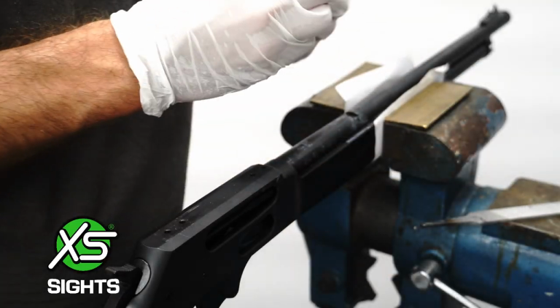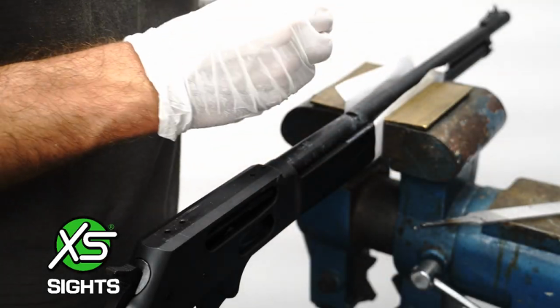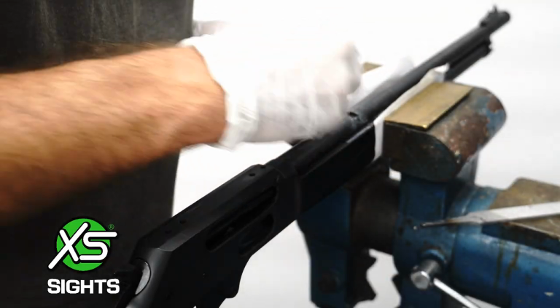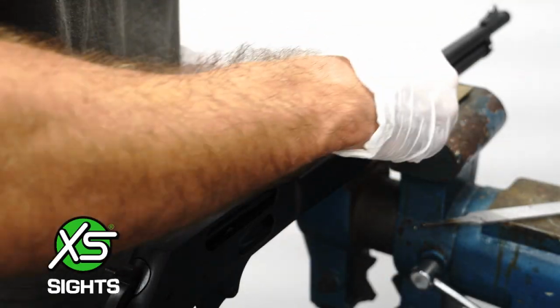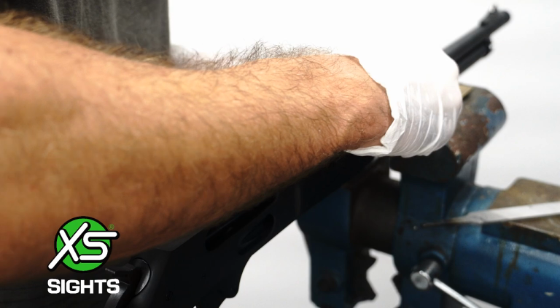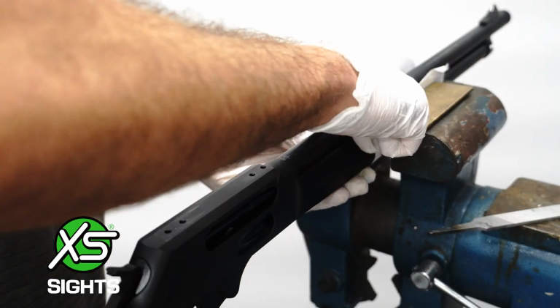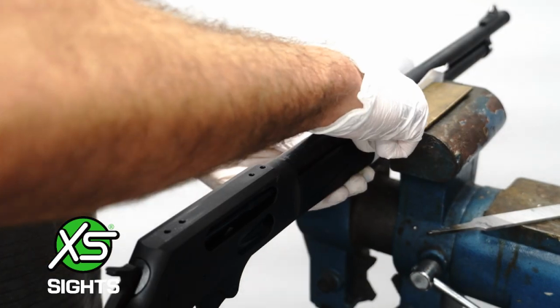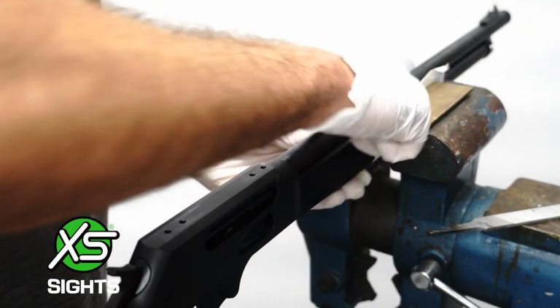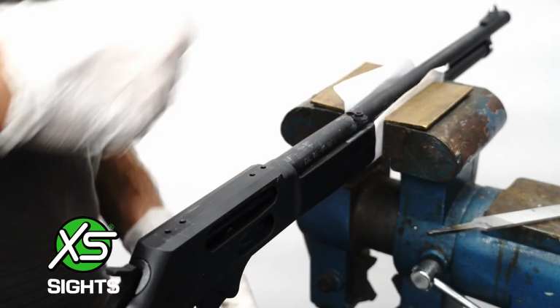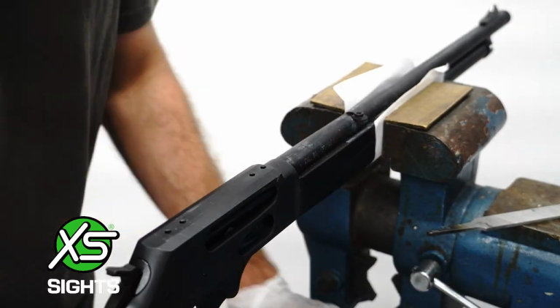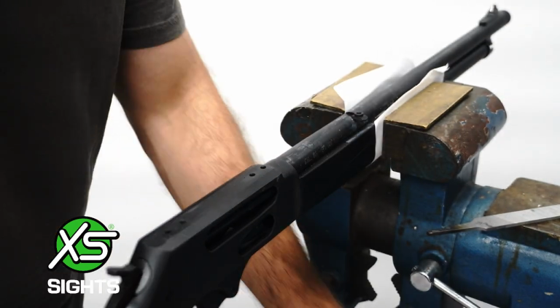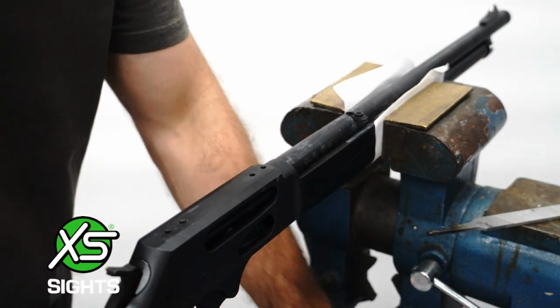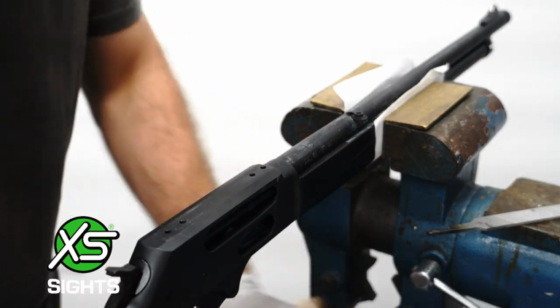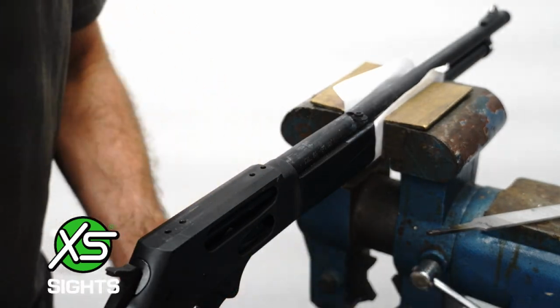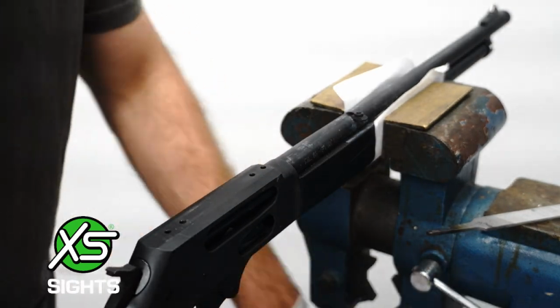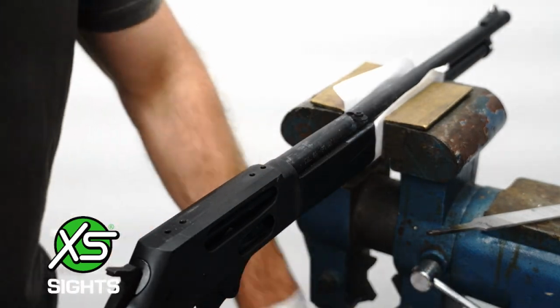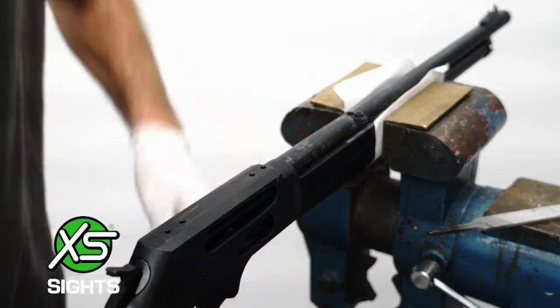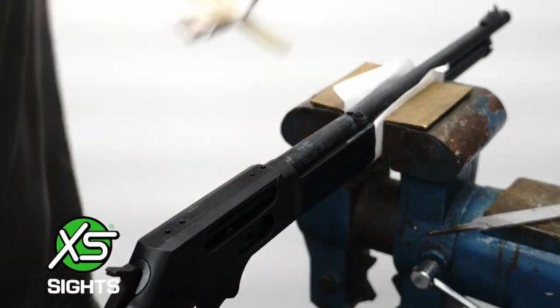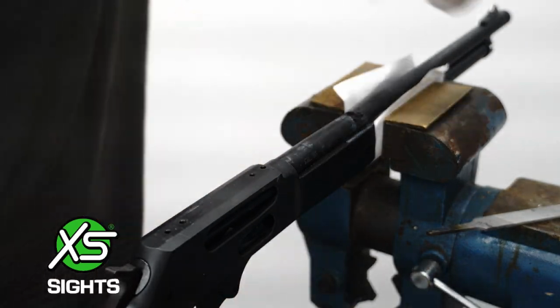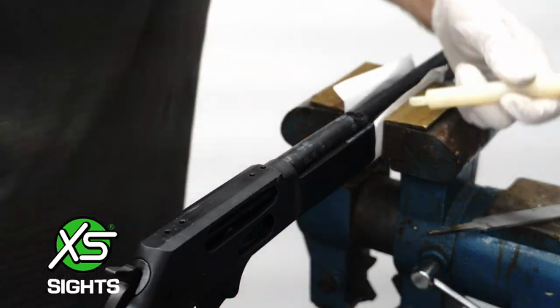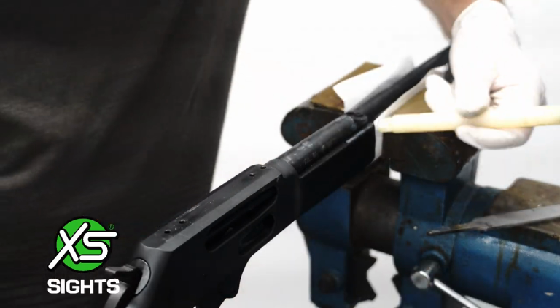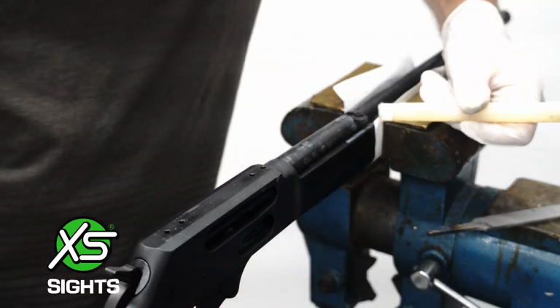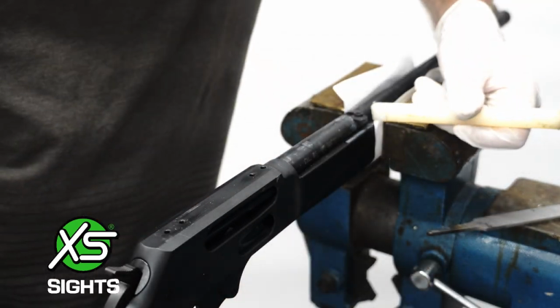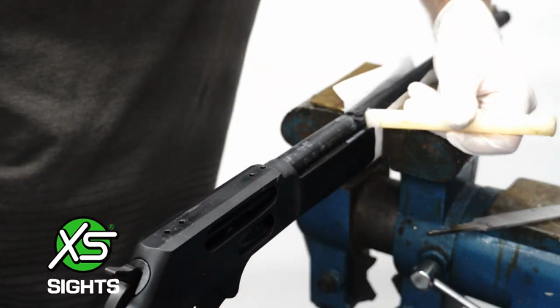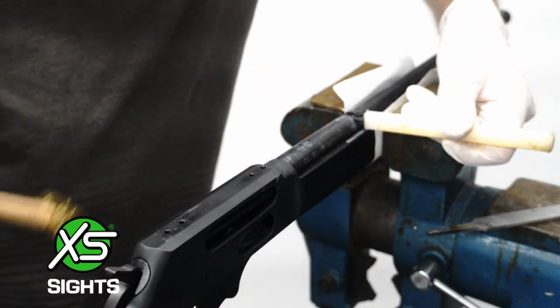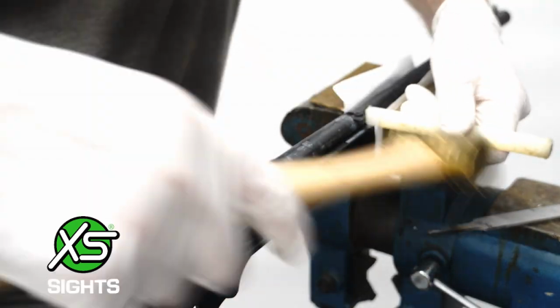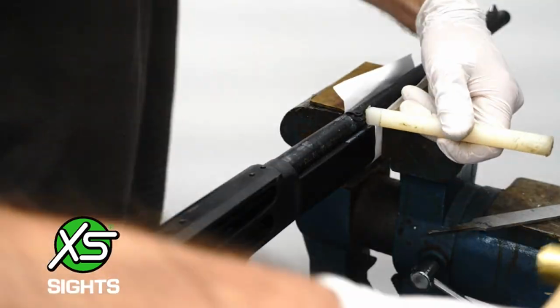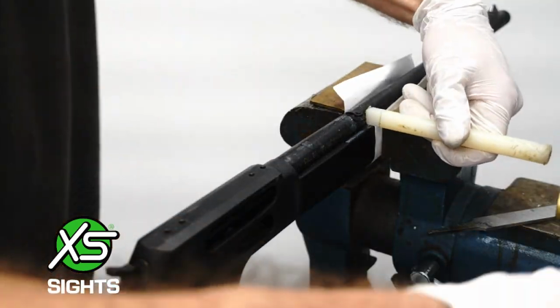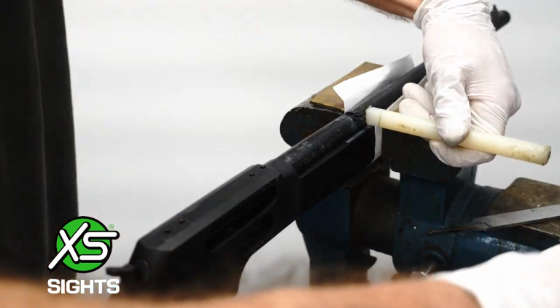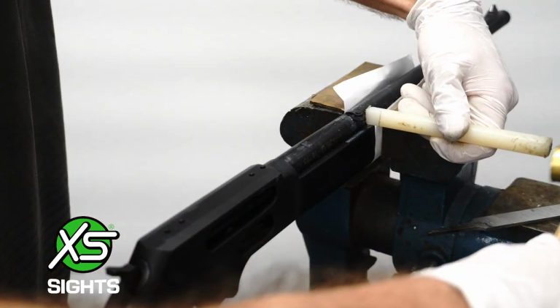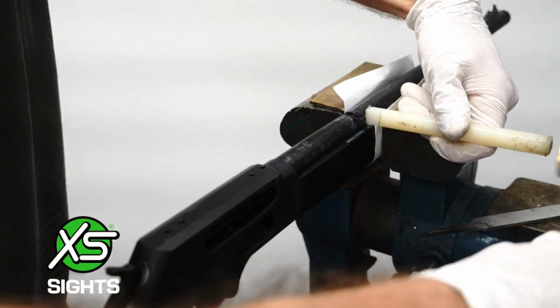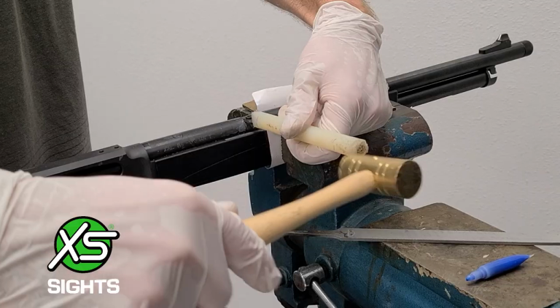Once it fits a third of the way in, use a hammer and punch to drive it into the center of the barrel.